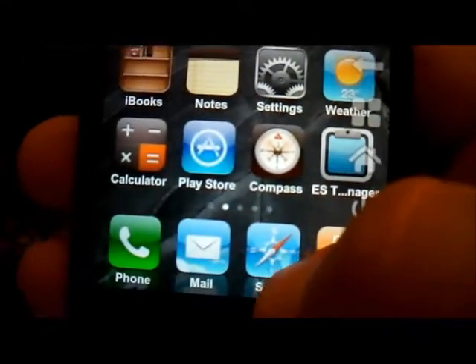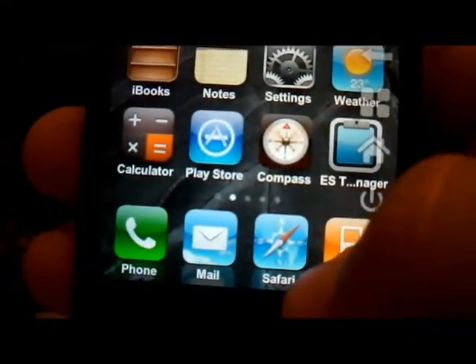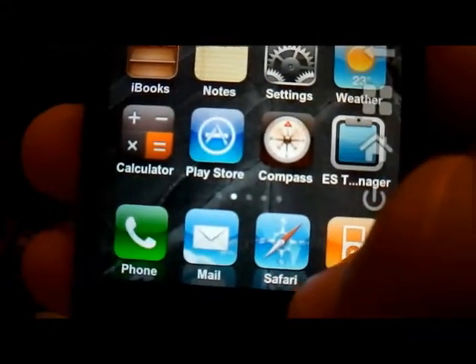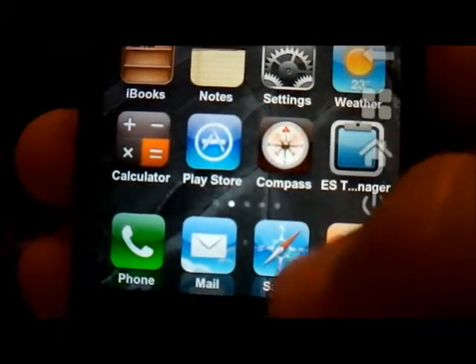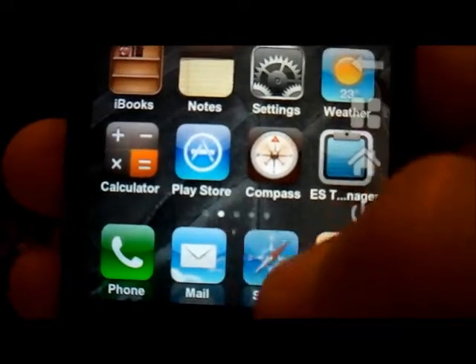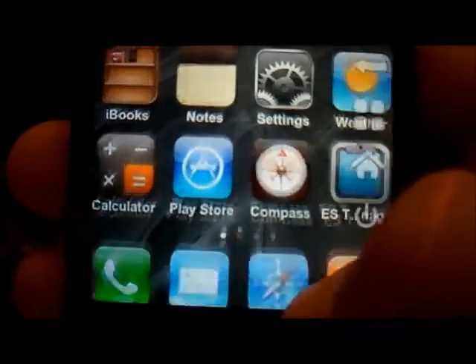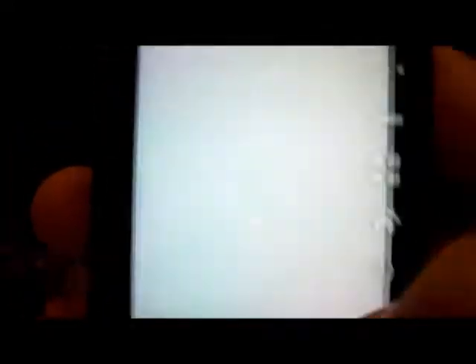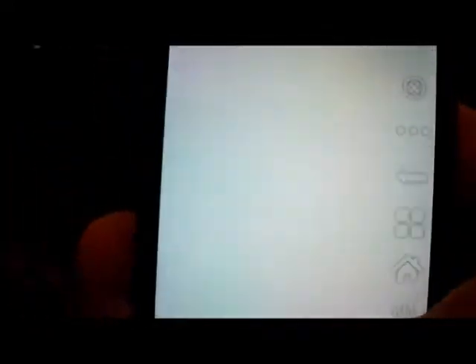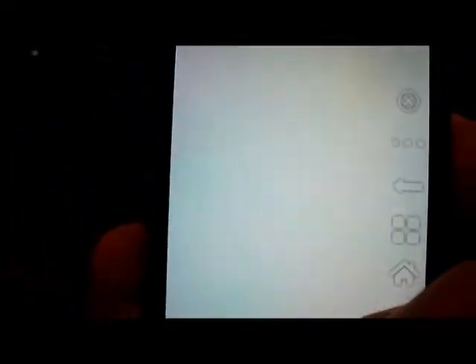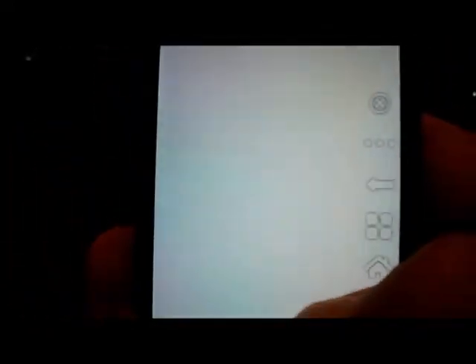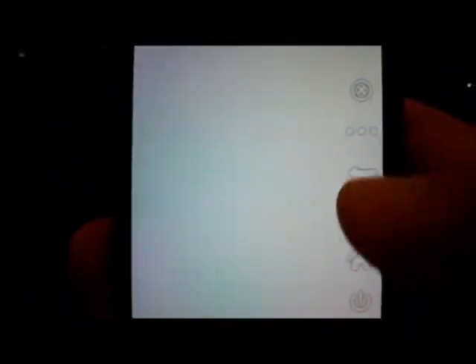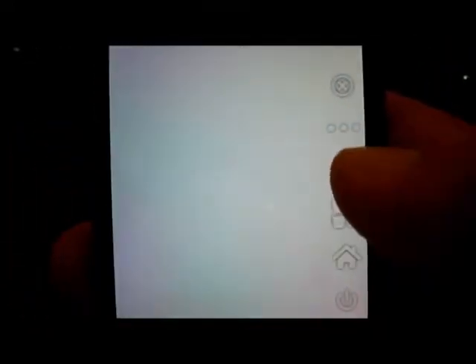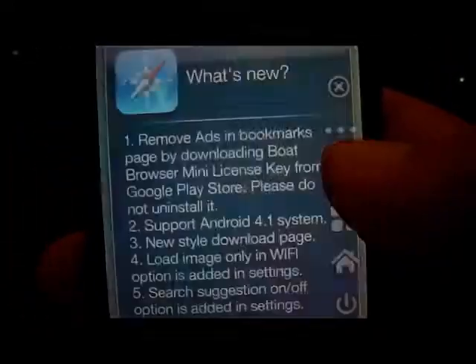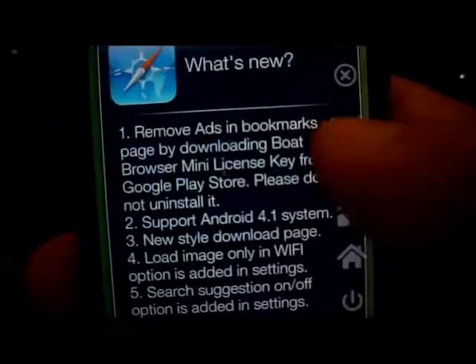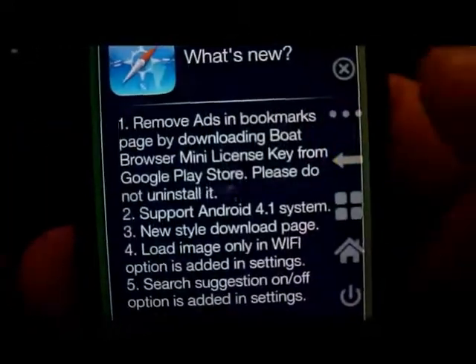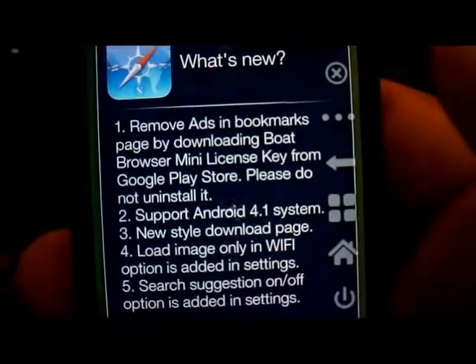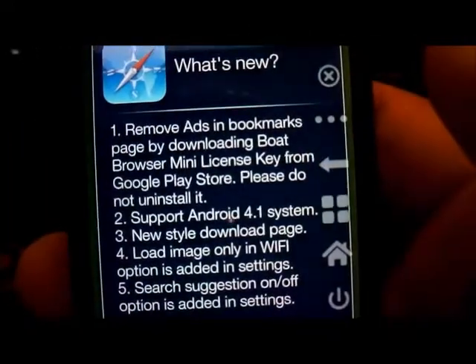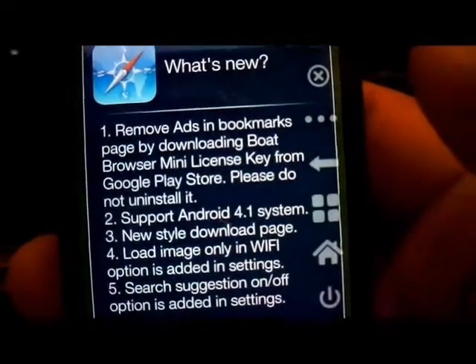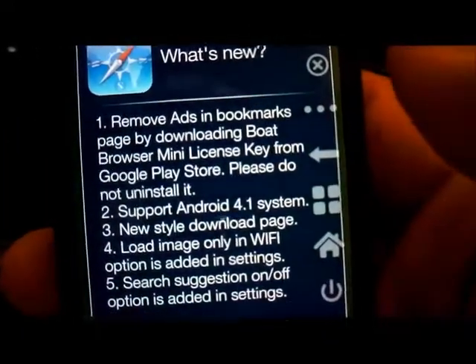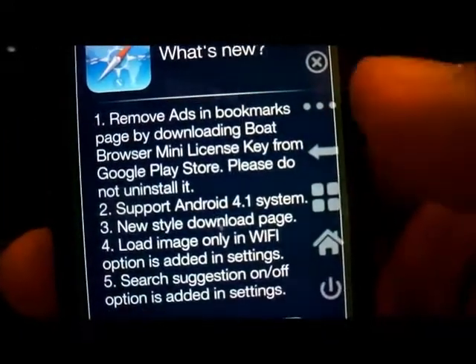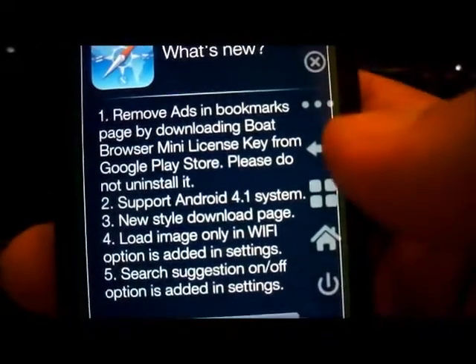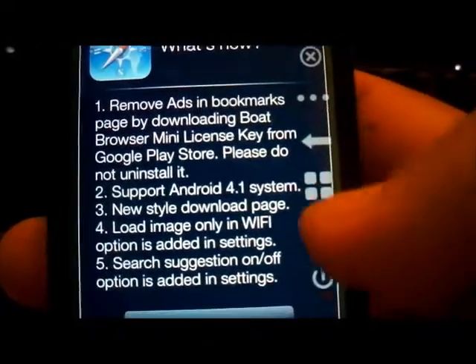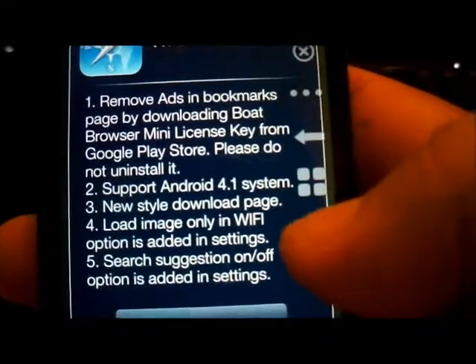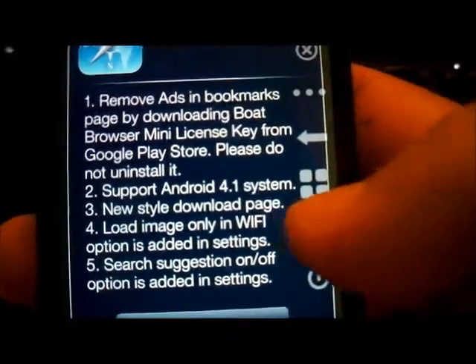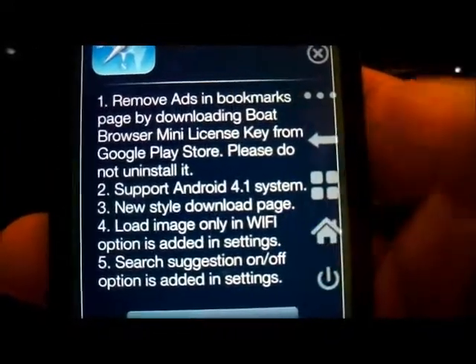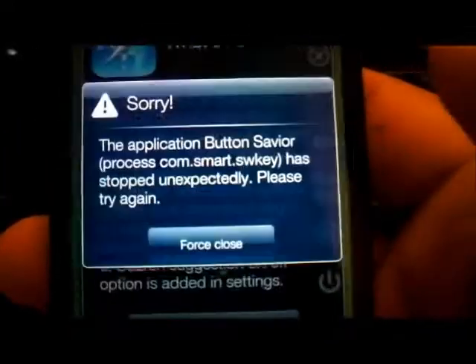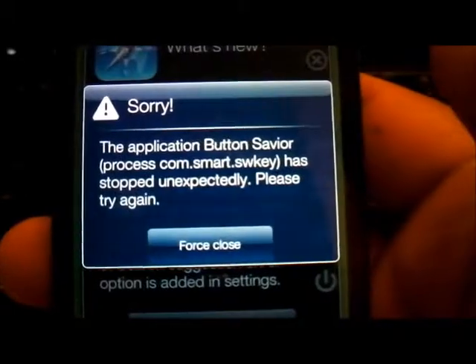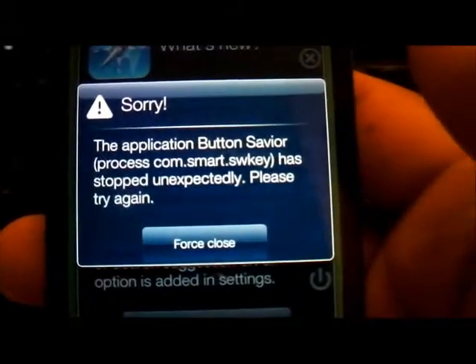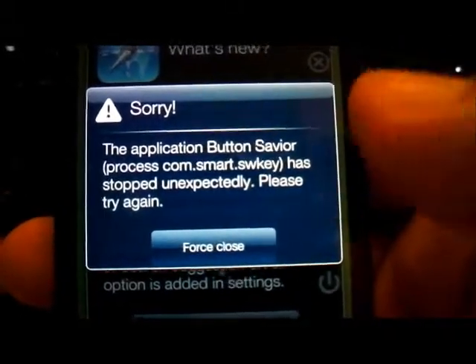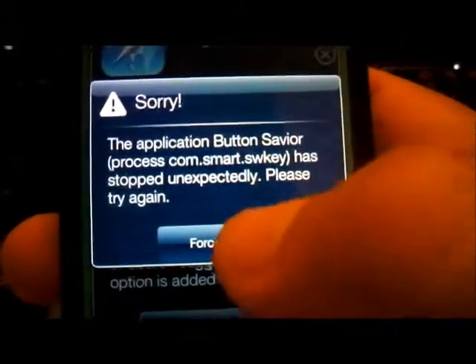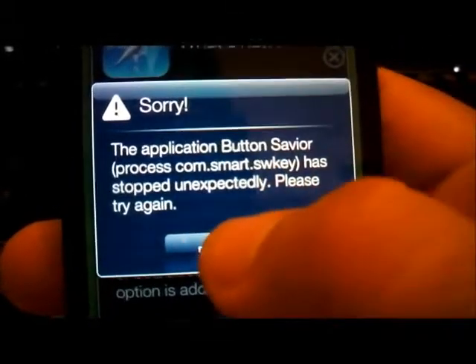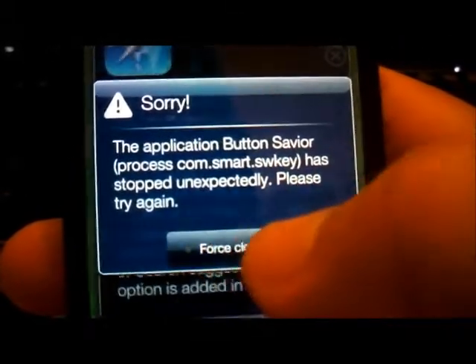So let's say you're on Safari and you want to go back — this is how you go back. You want to go home — that's how you go home.